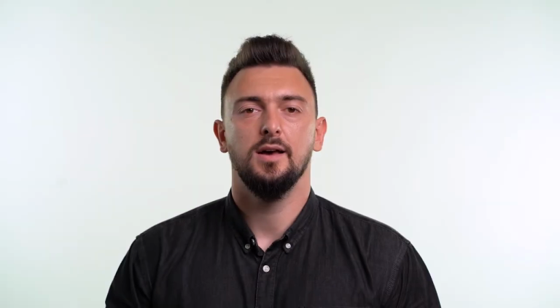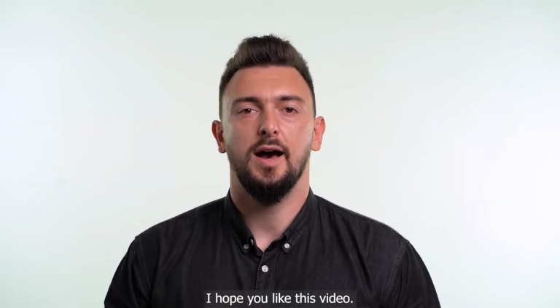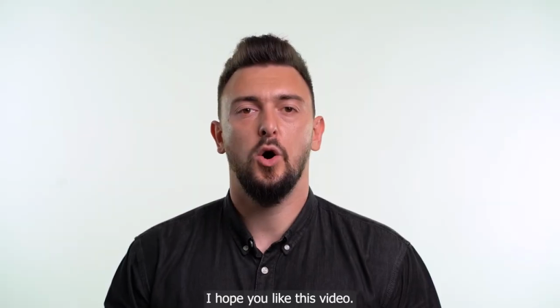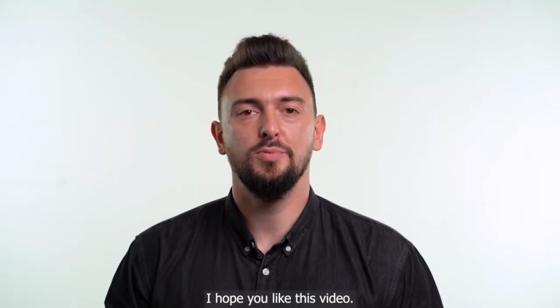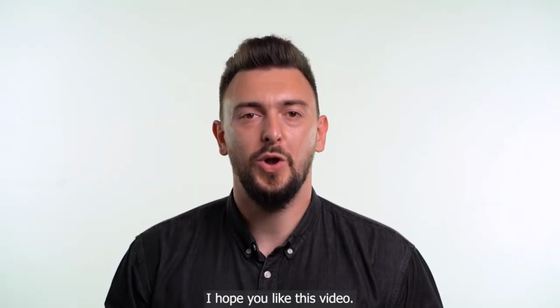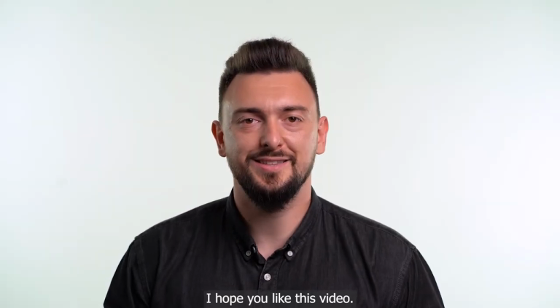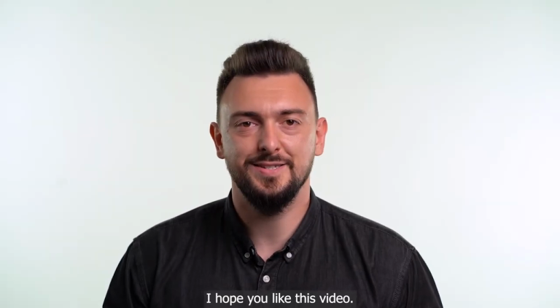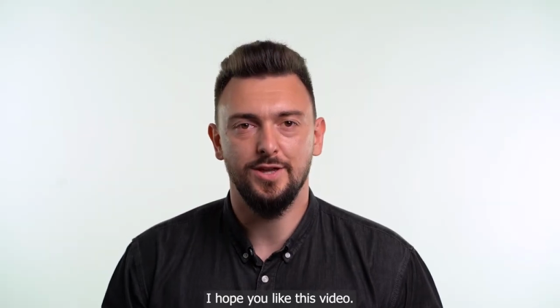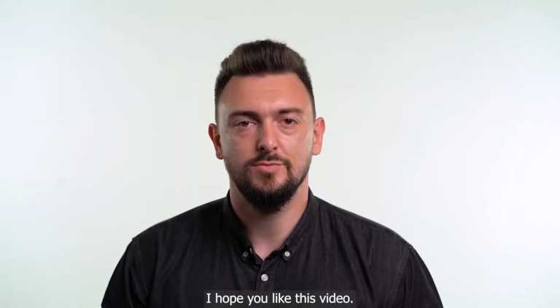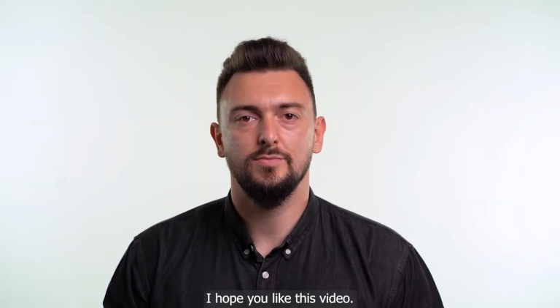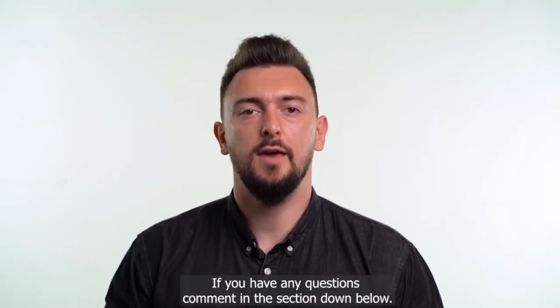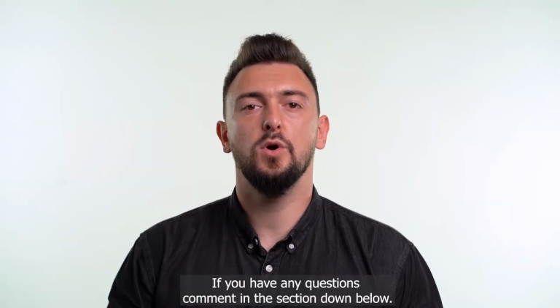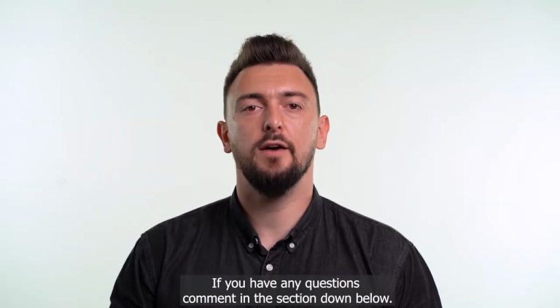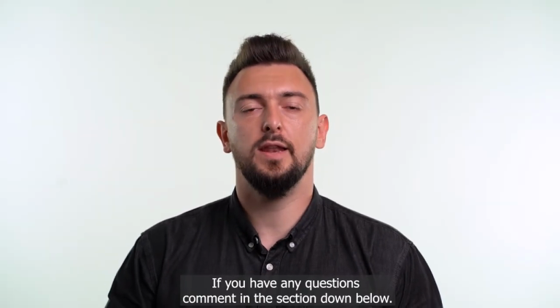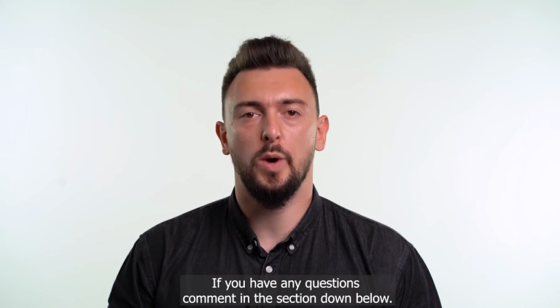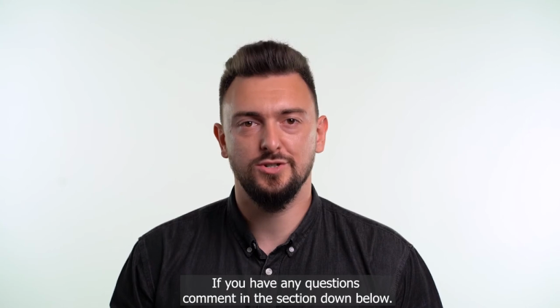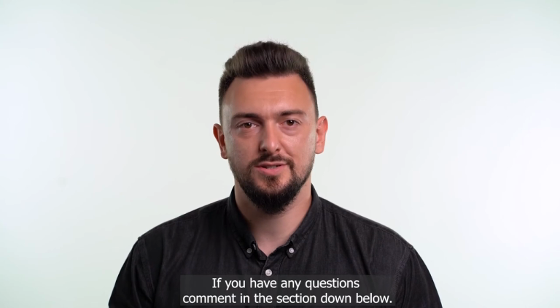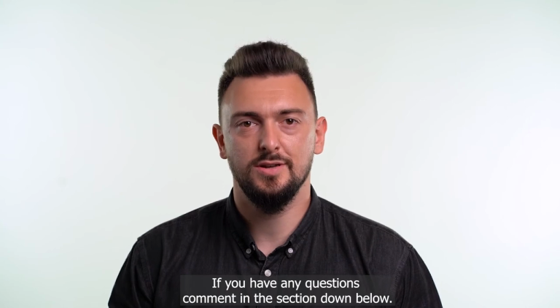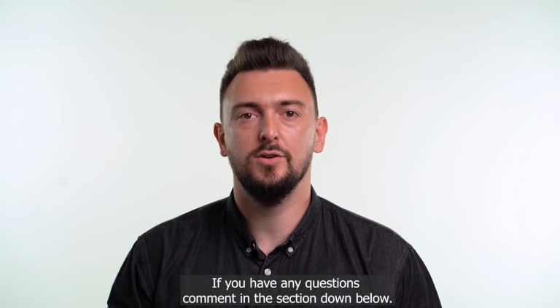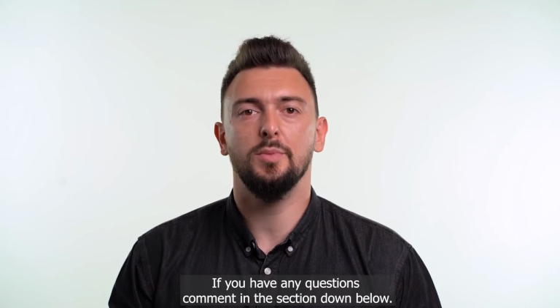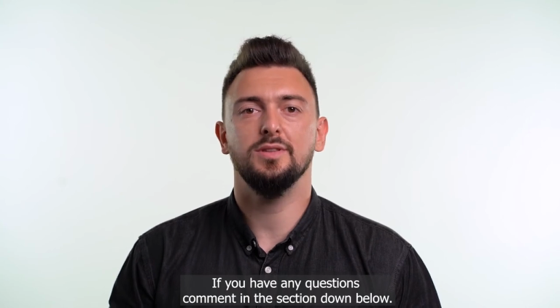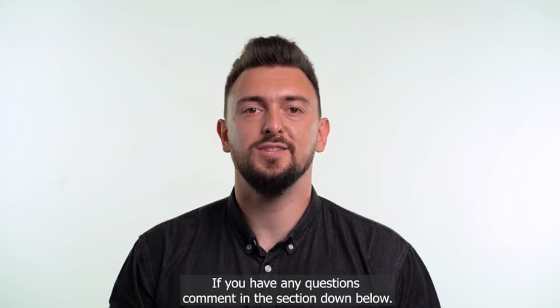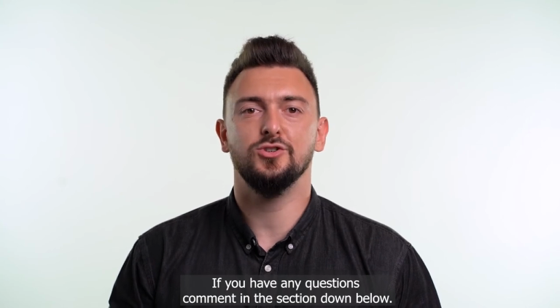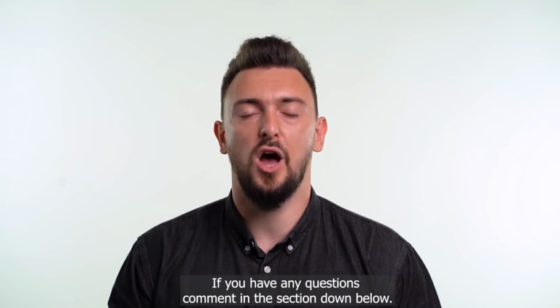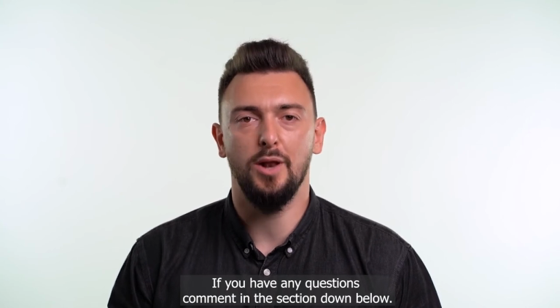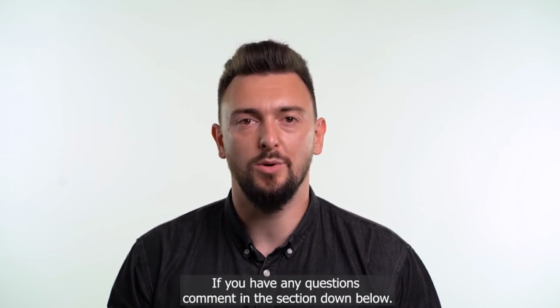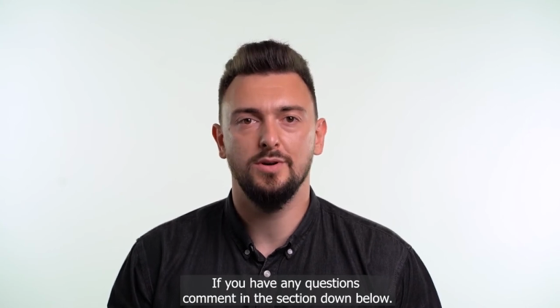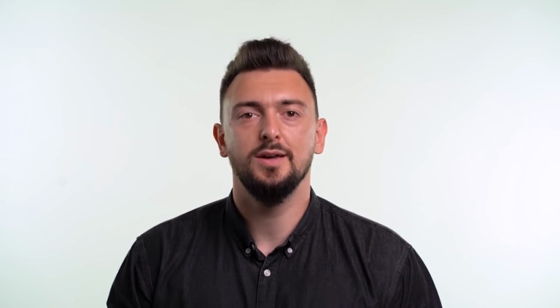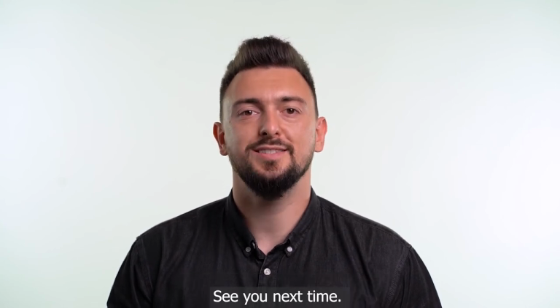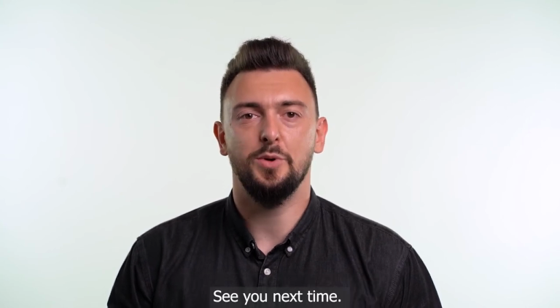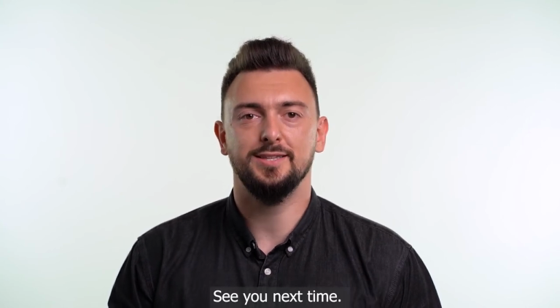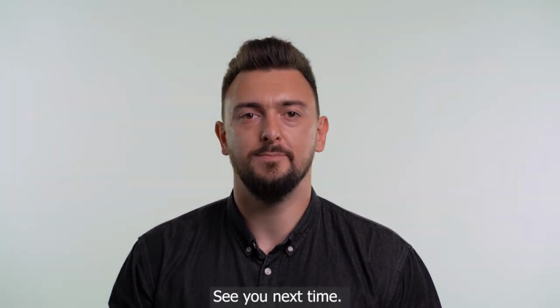I hope you liked this video. If you have any questions, comment in the section down below. See you next time!